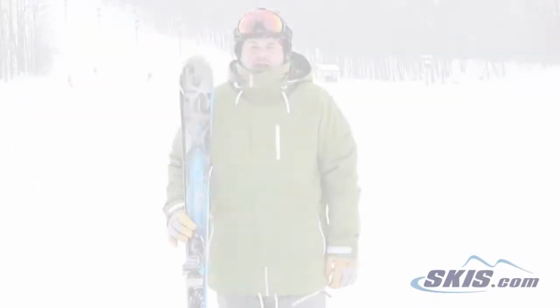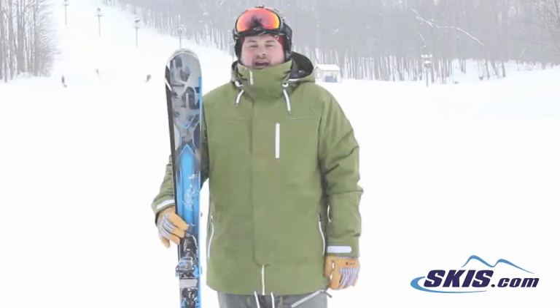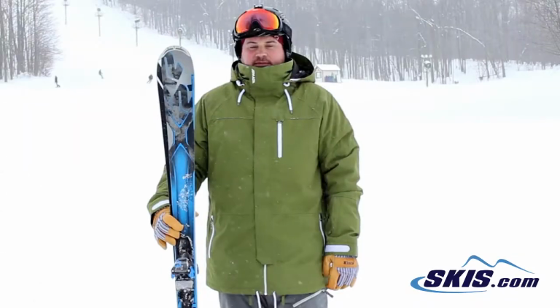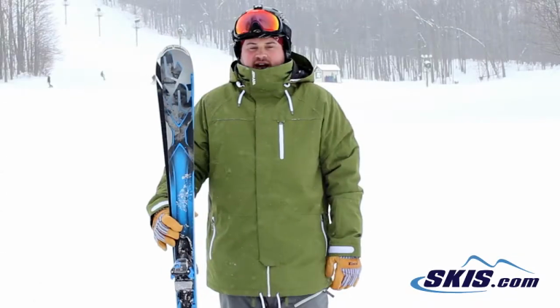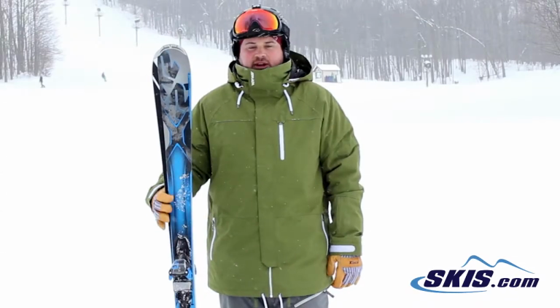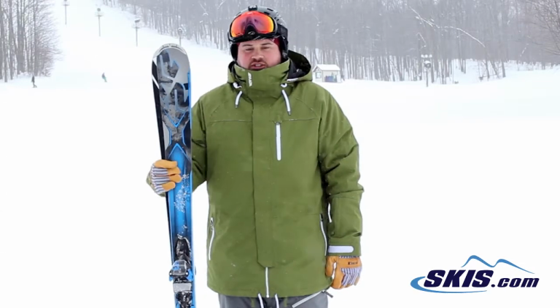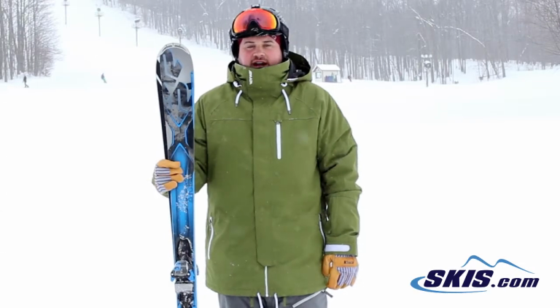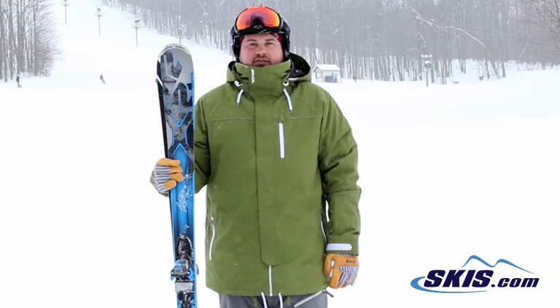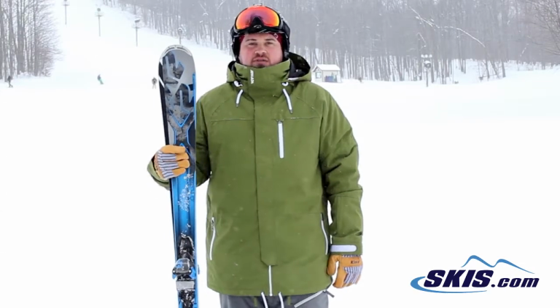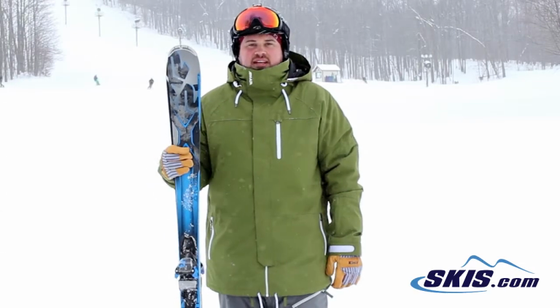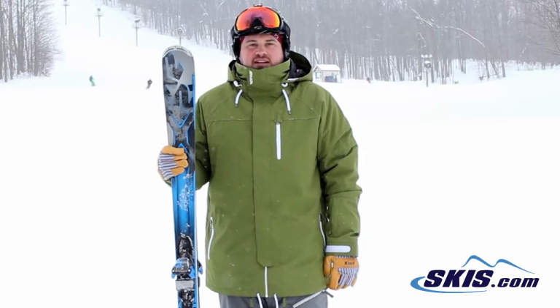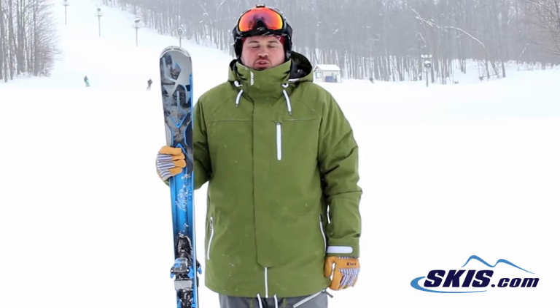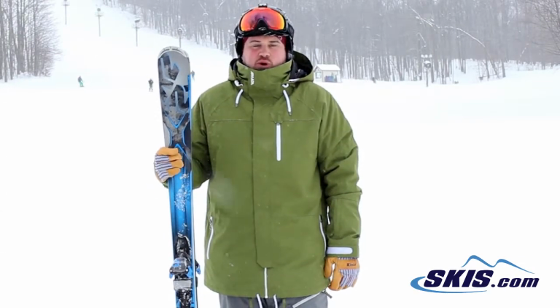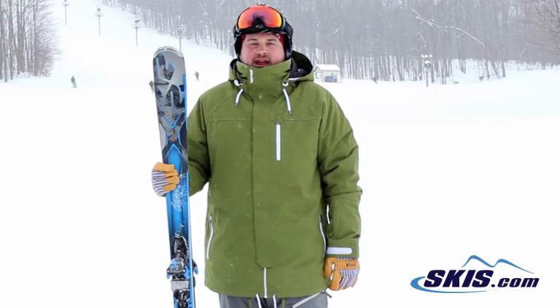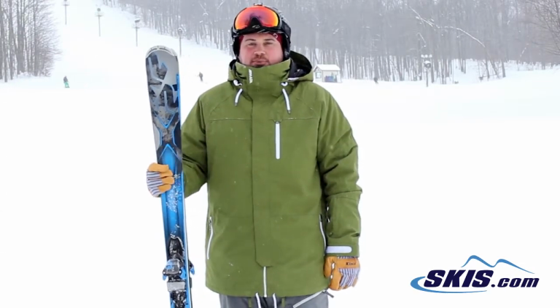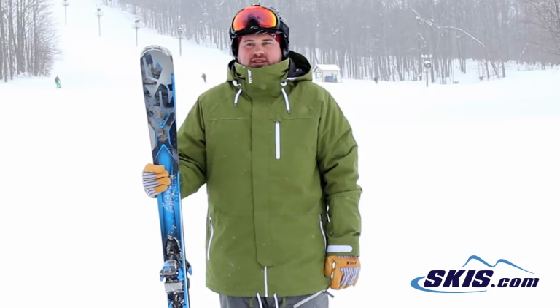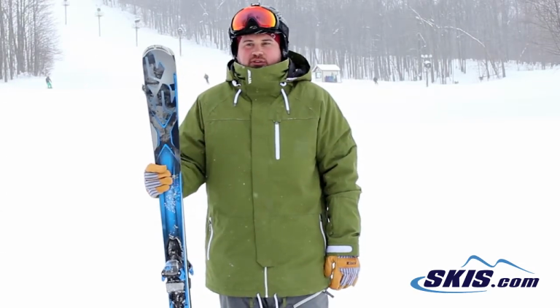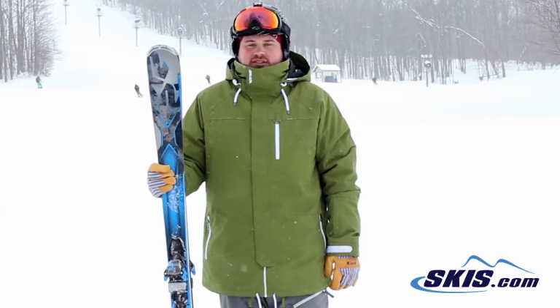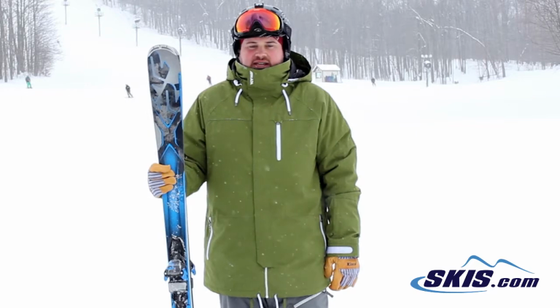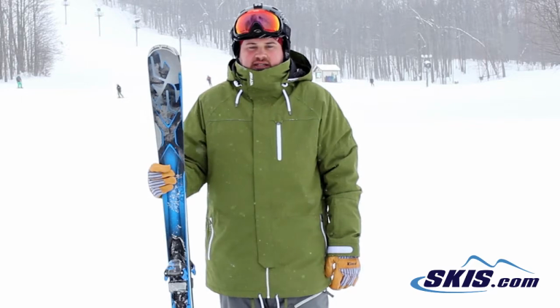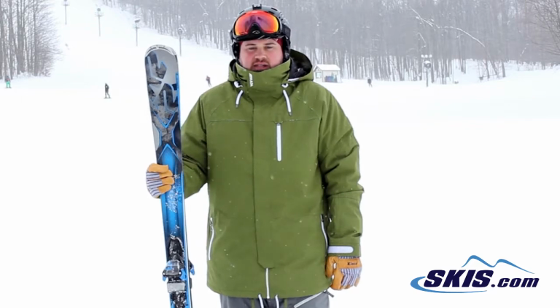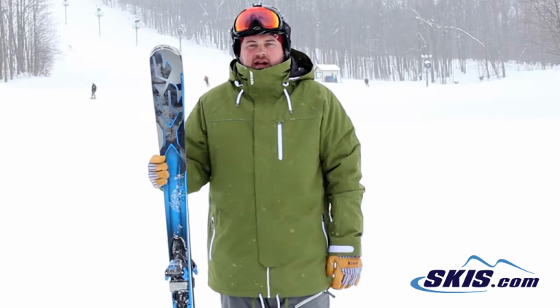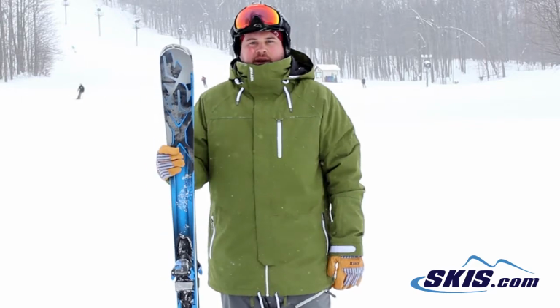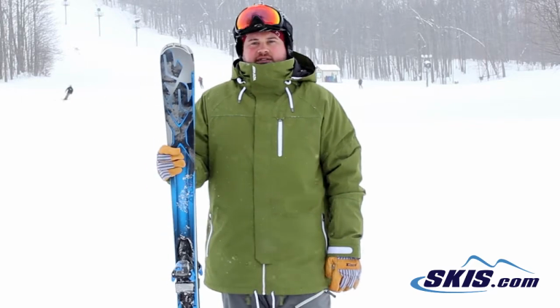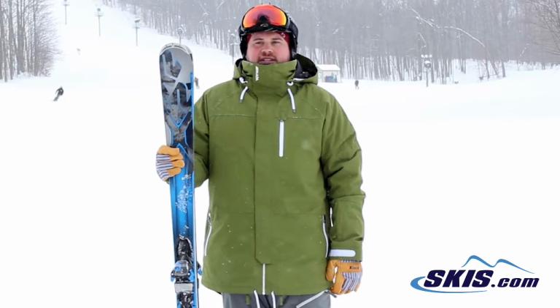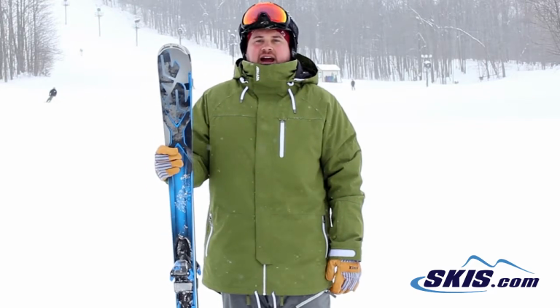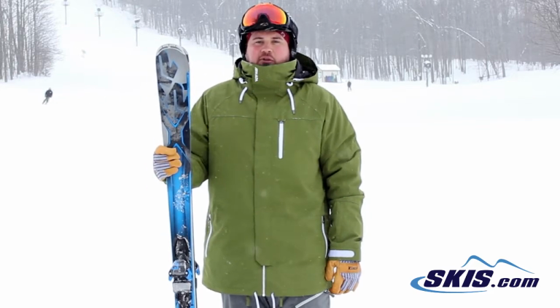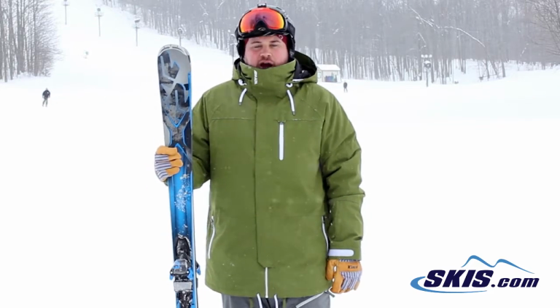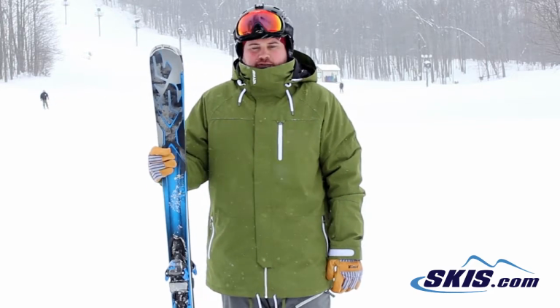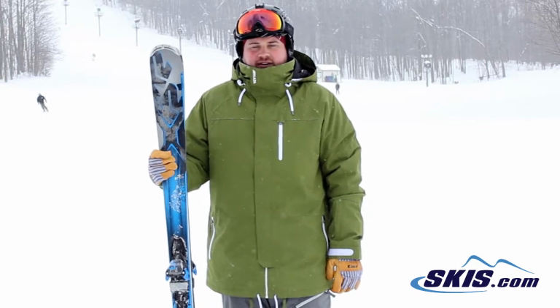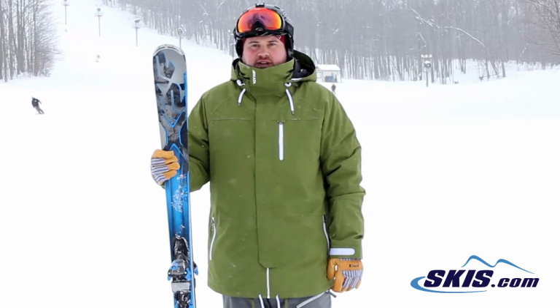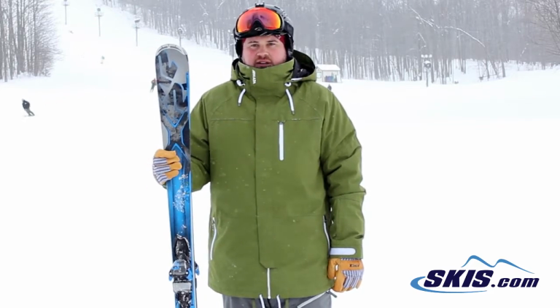Hi, I'm Tom. I just got off of the K2 Amp 76. I'm going to give this guy 4 out of 5 stars.